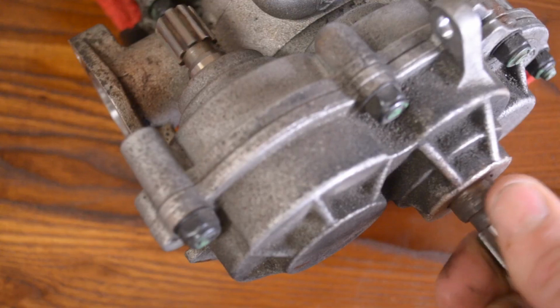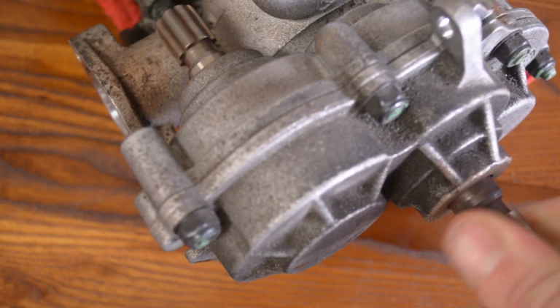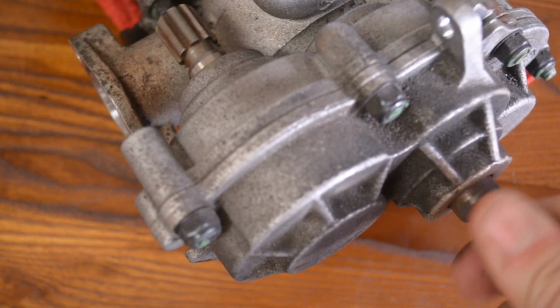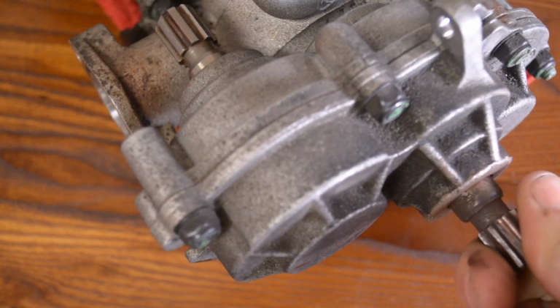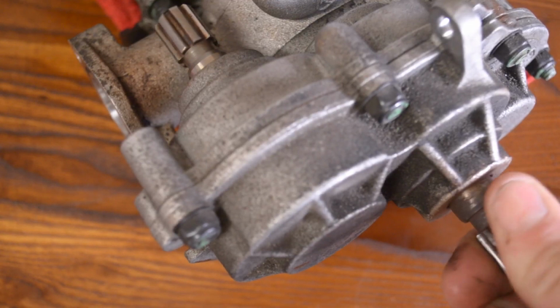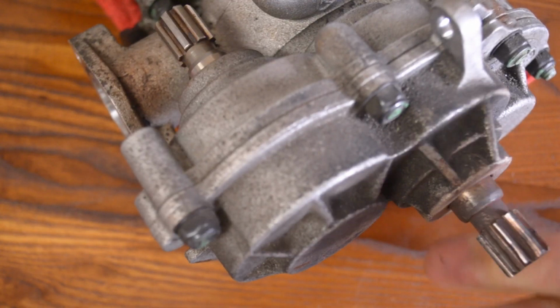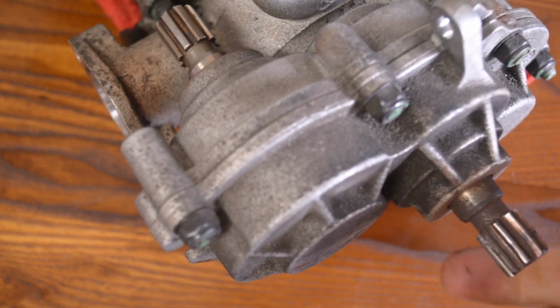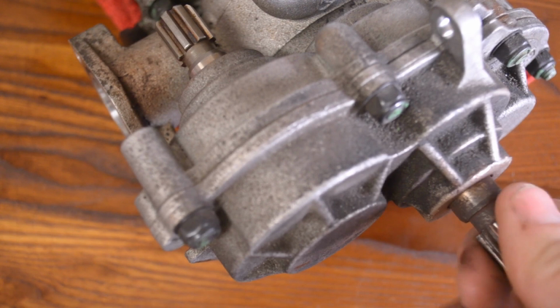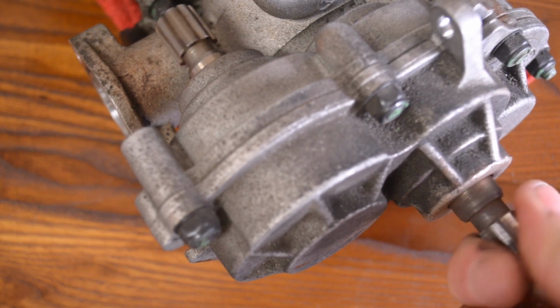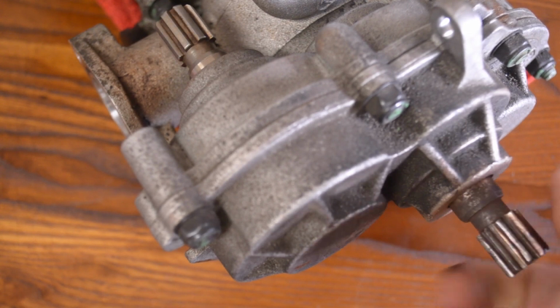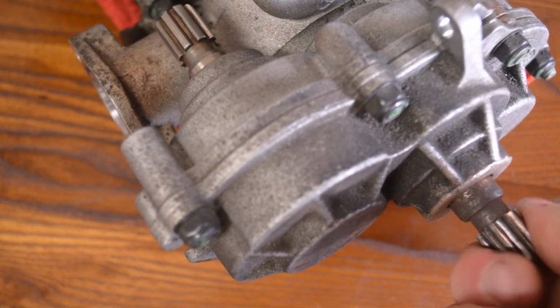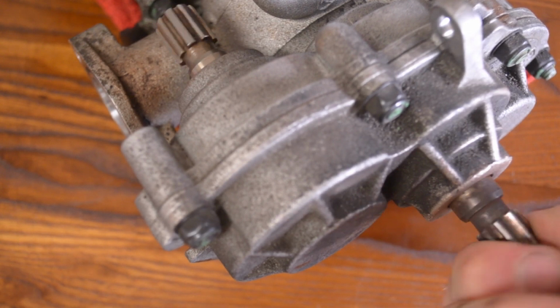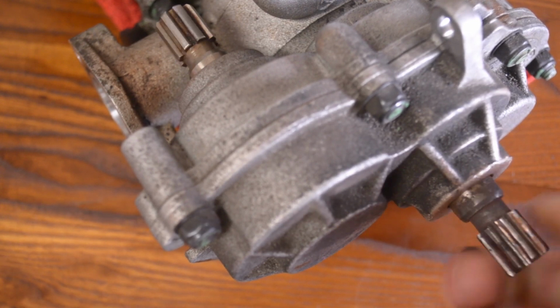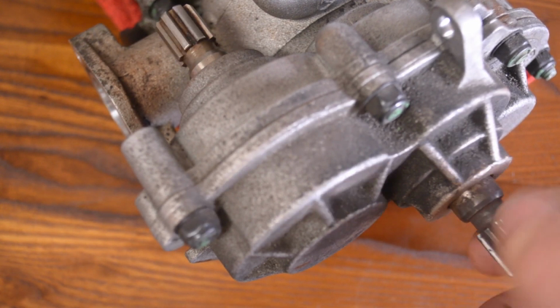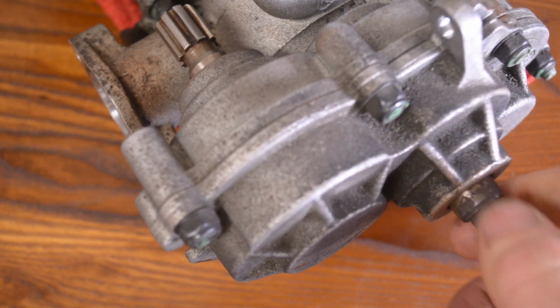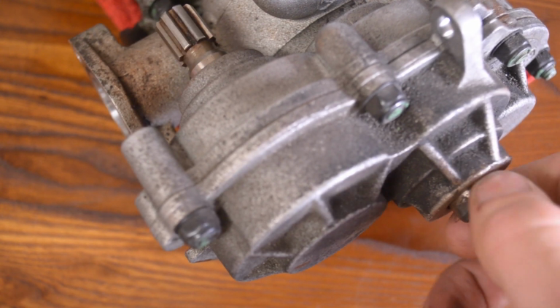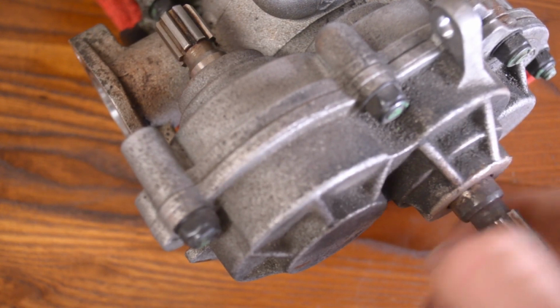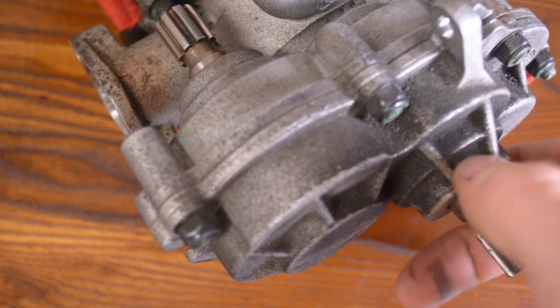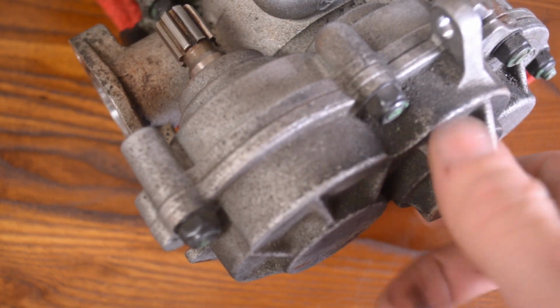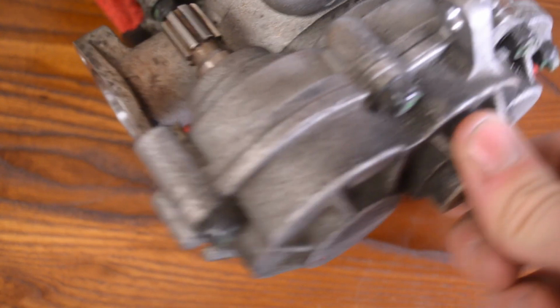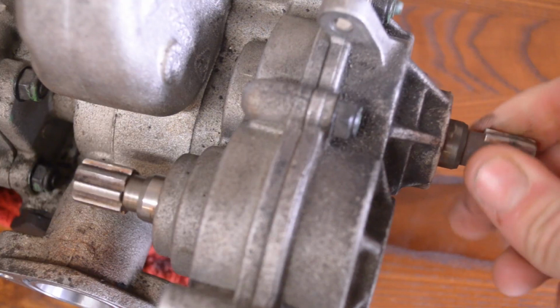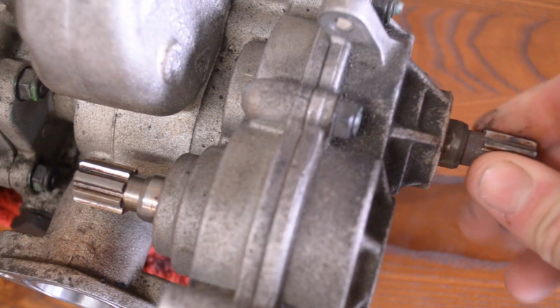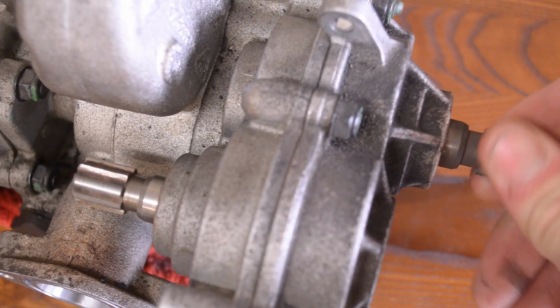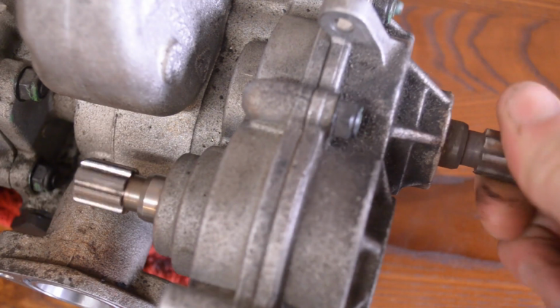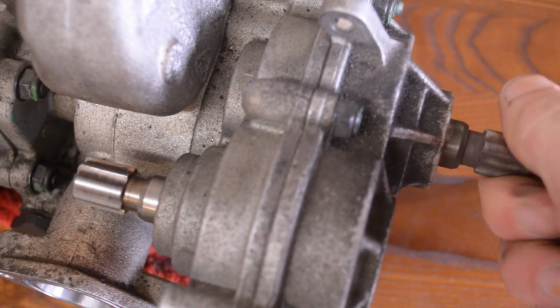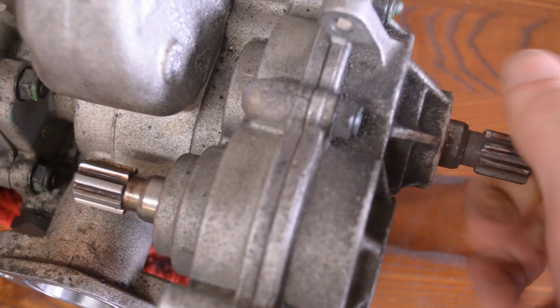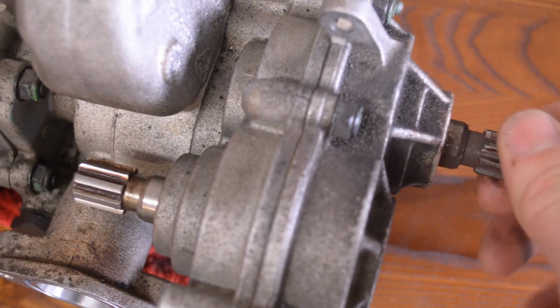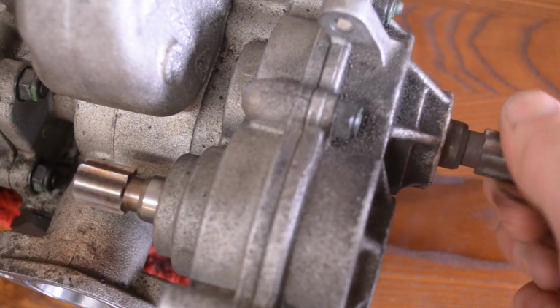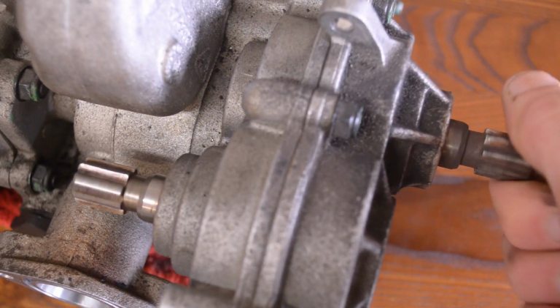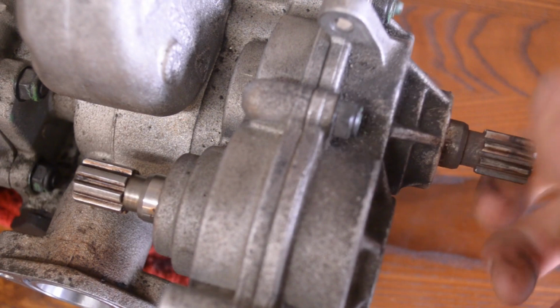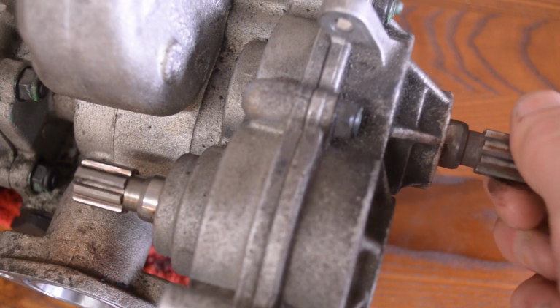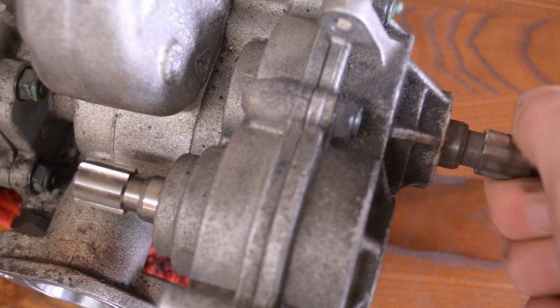You can remove the oil pump with the engine in the car, but today I'm going to show it to you with the engine out of the car to clear up any sort of confusion that you might have.